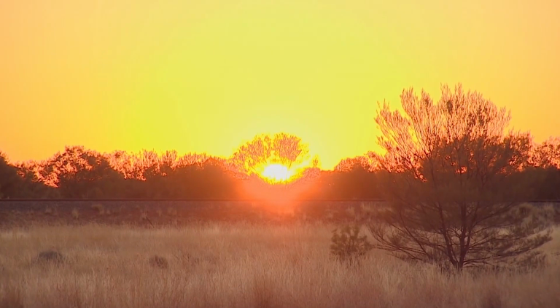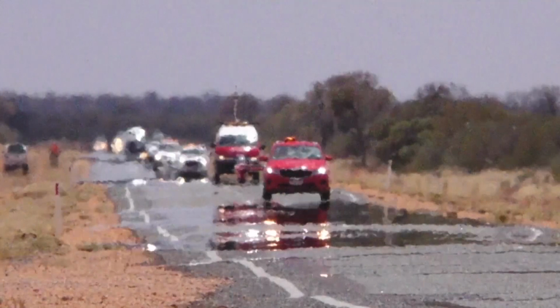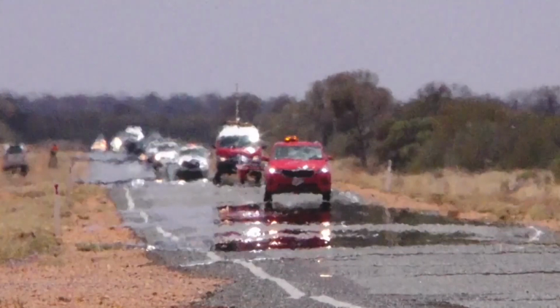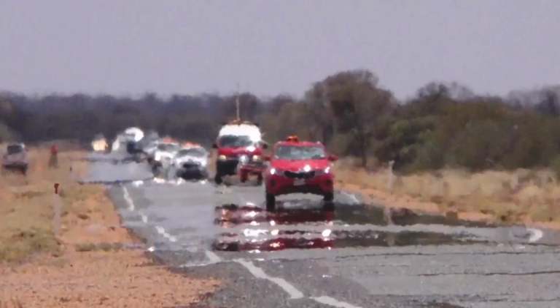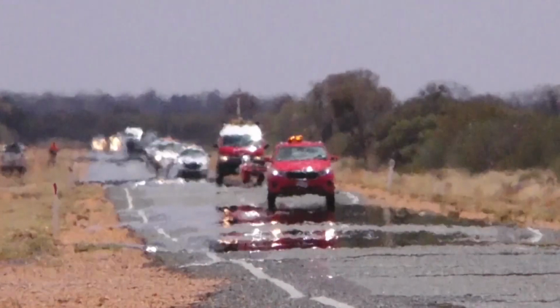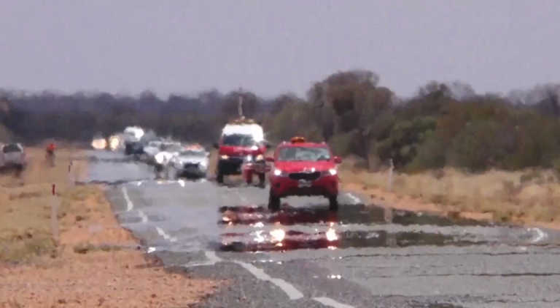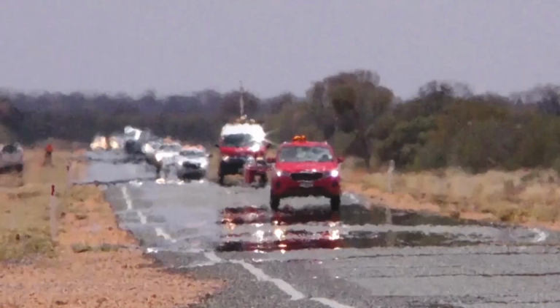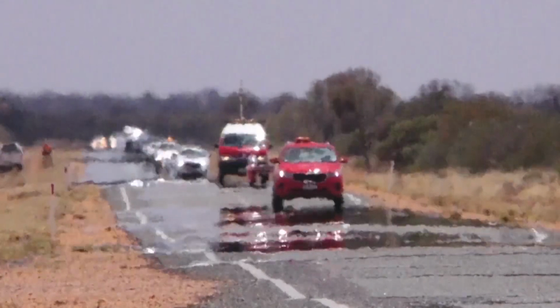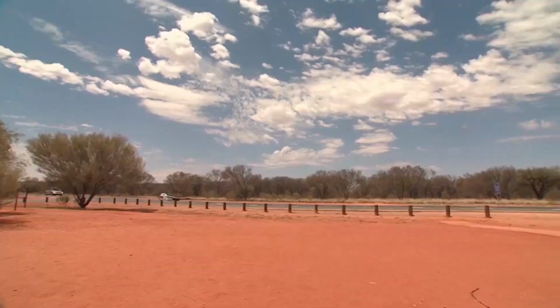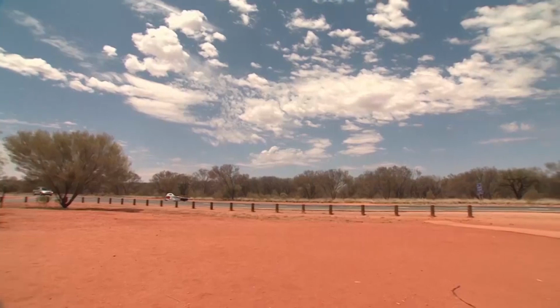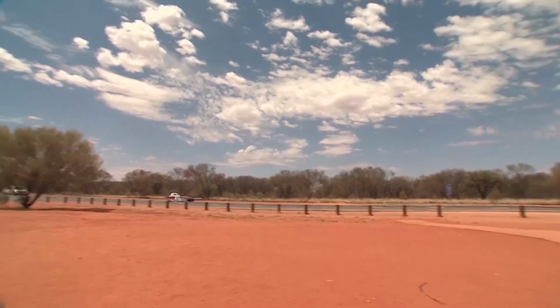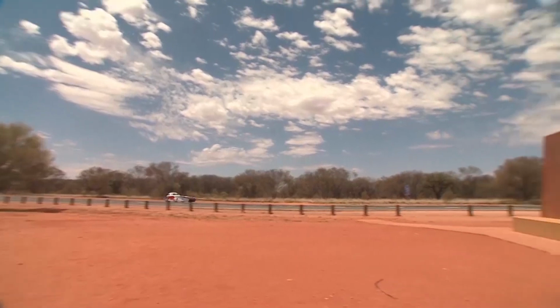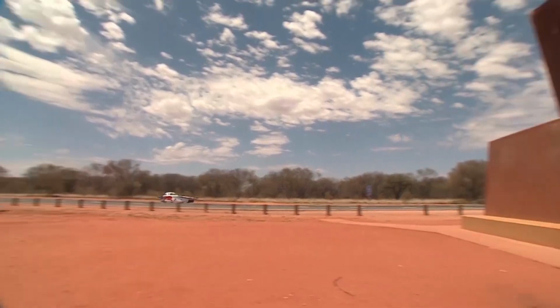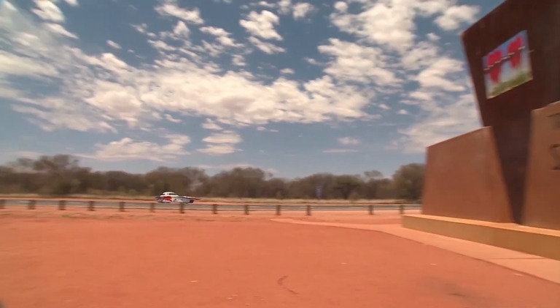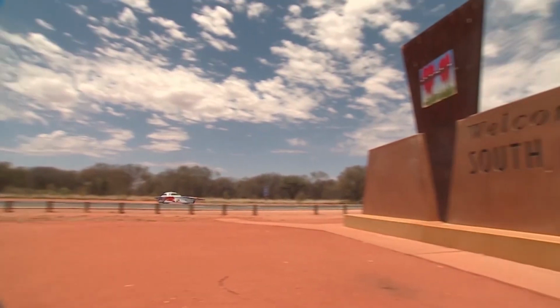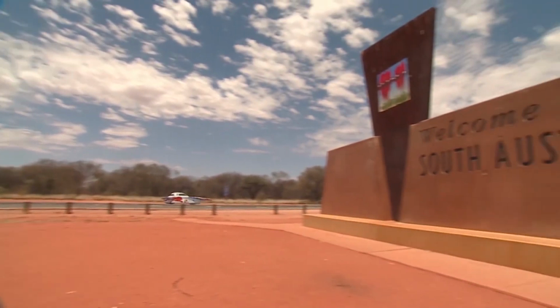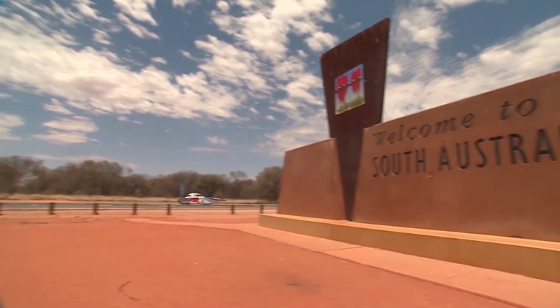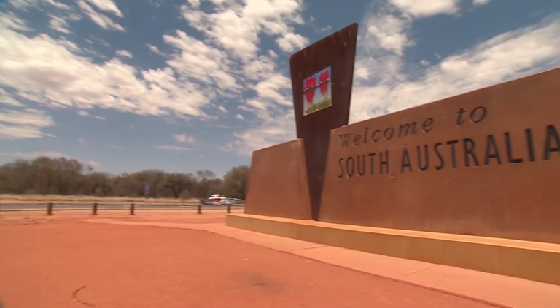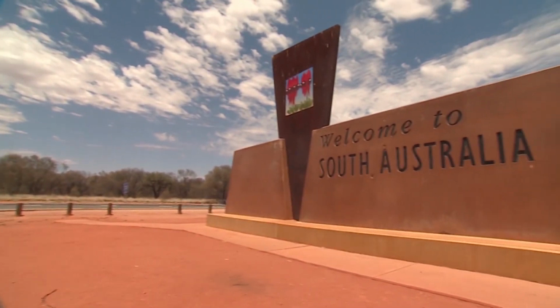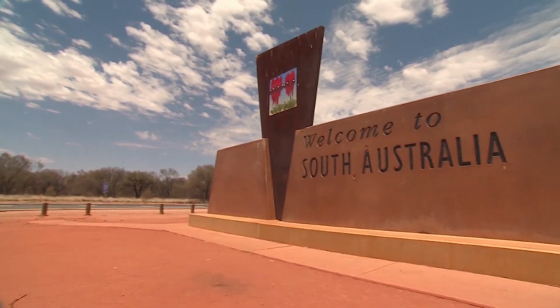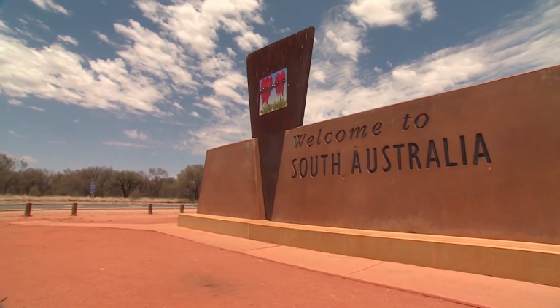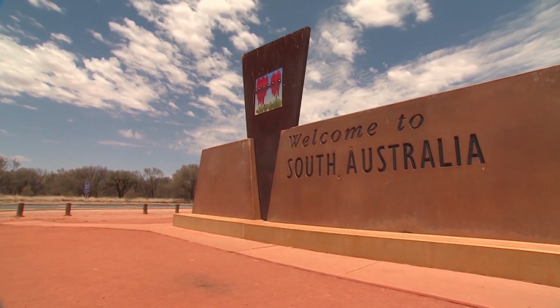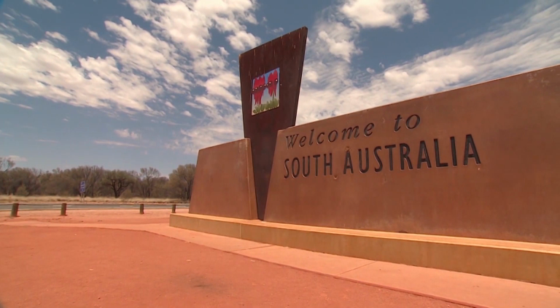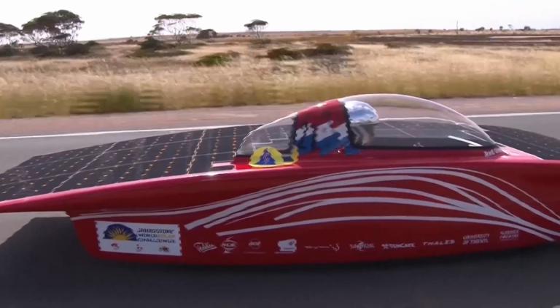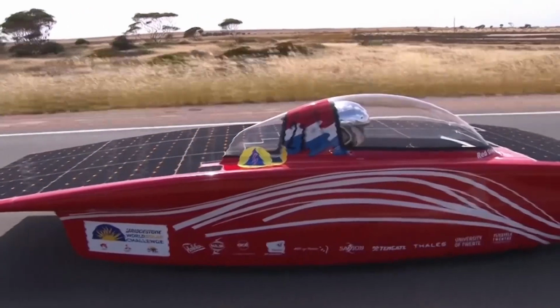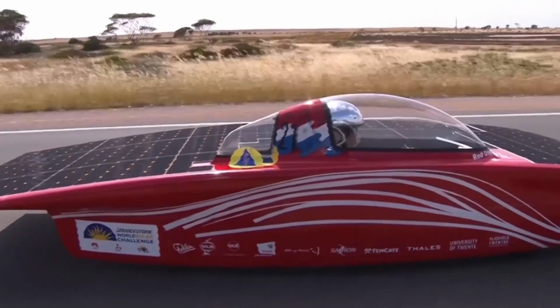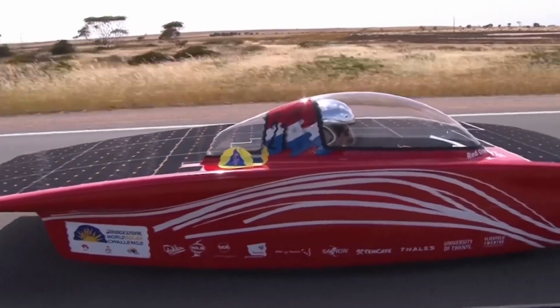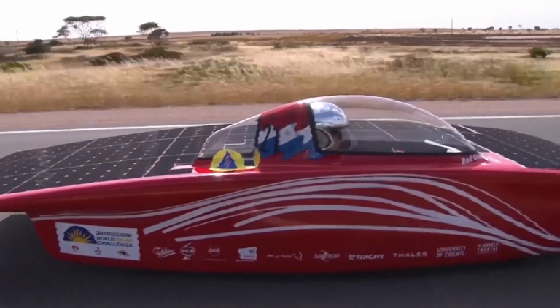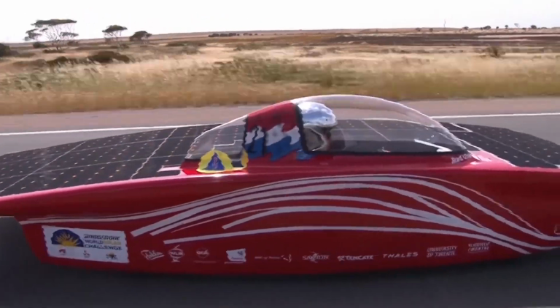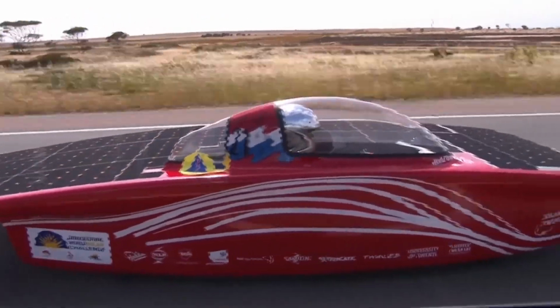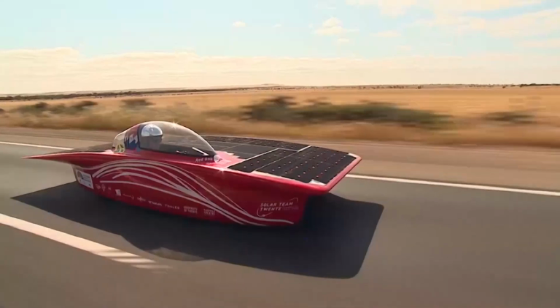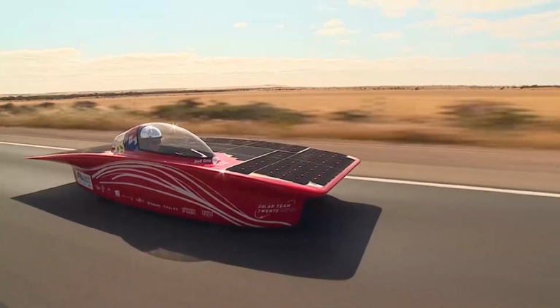Australia is the setting for the World Solar Challenge, an event attracting solar car teams from around the globe.